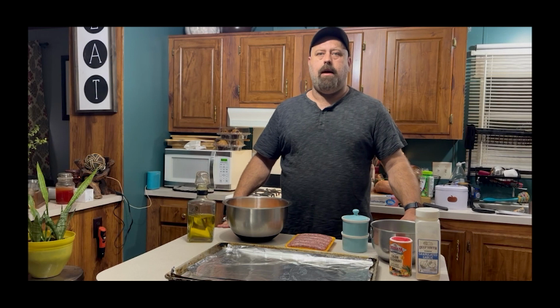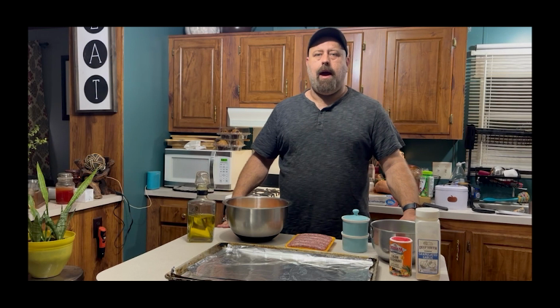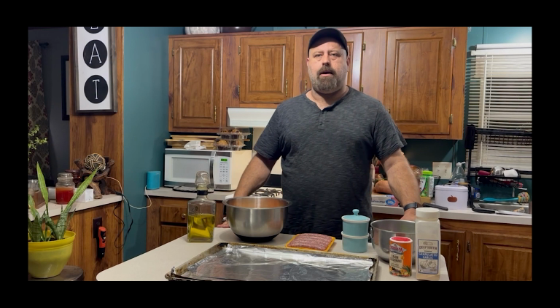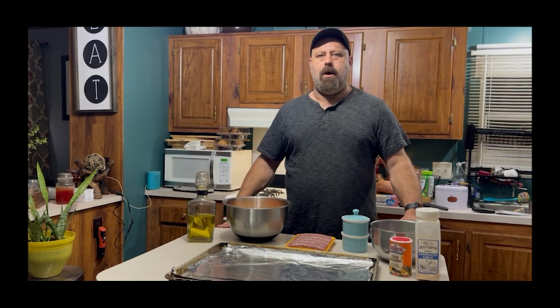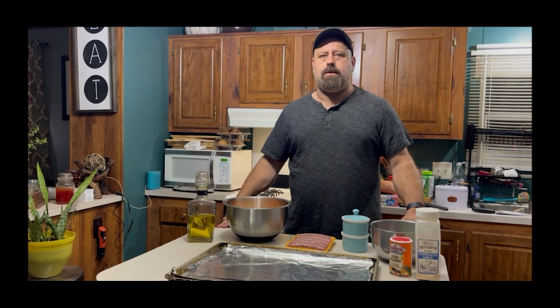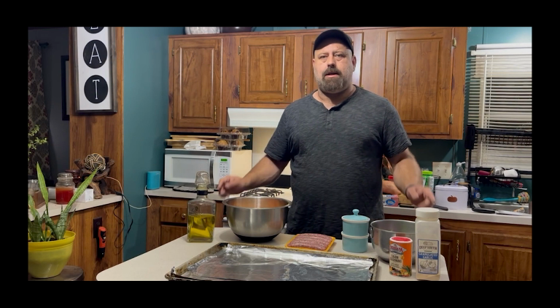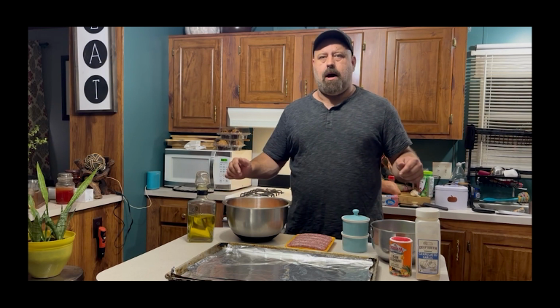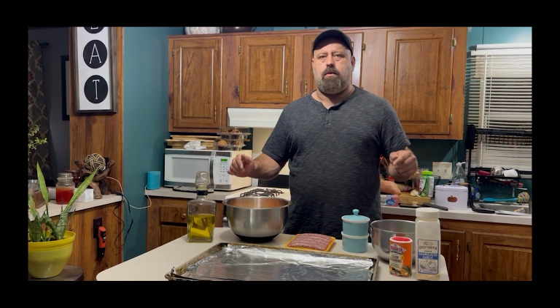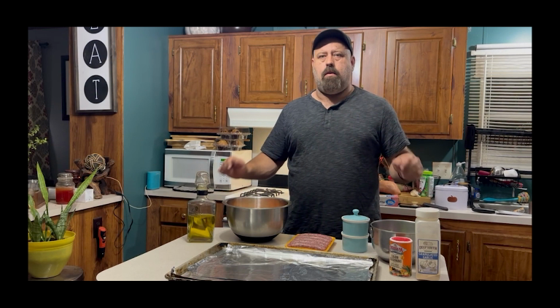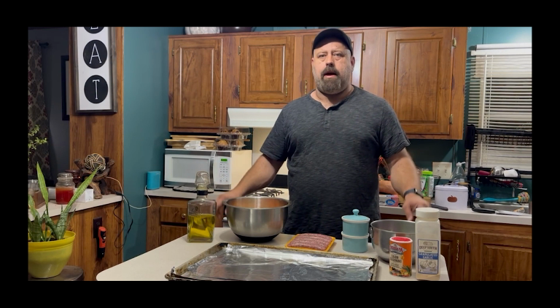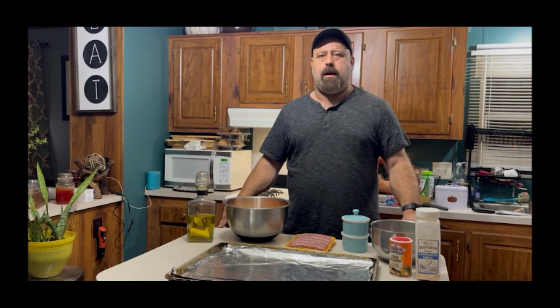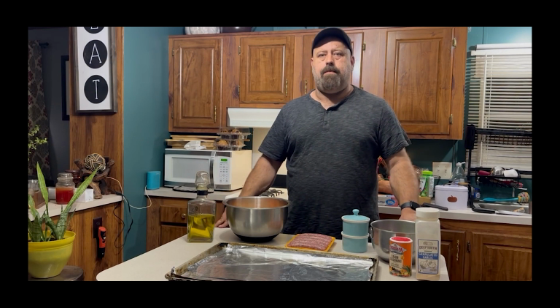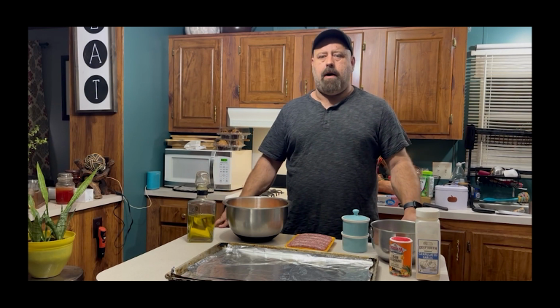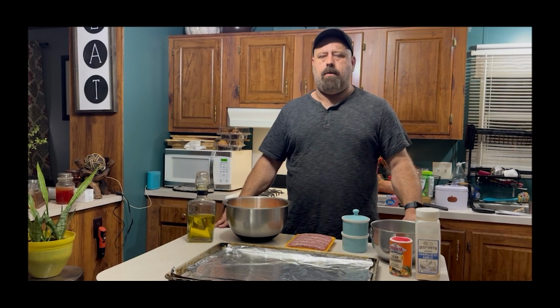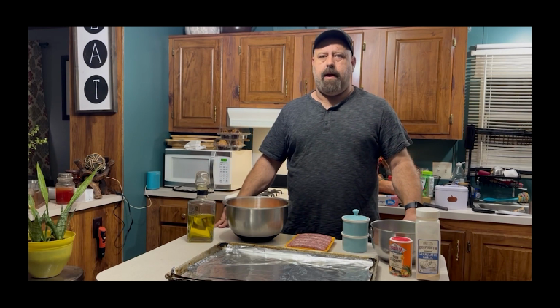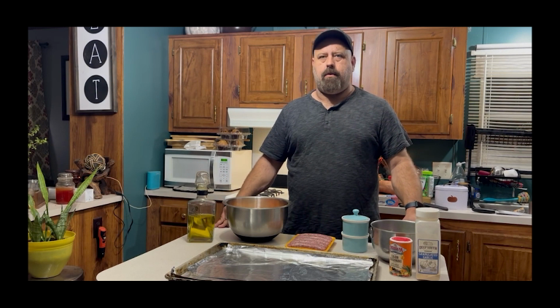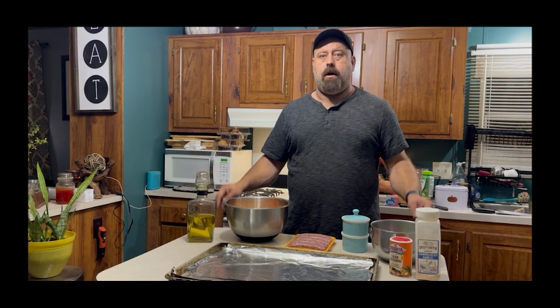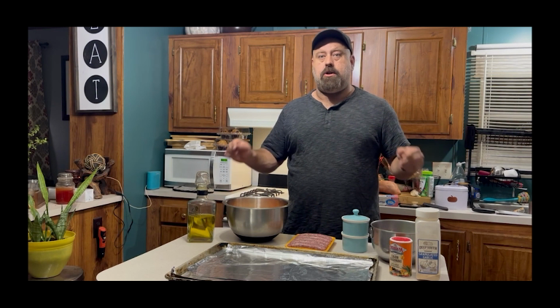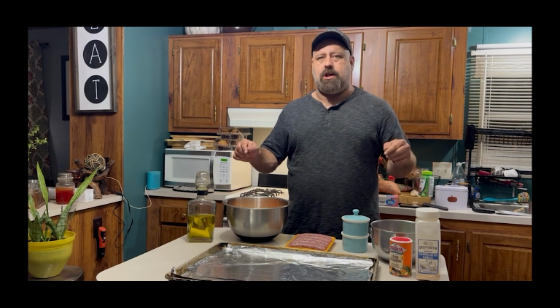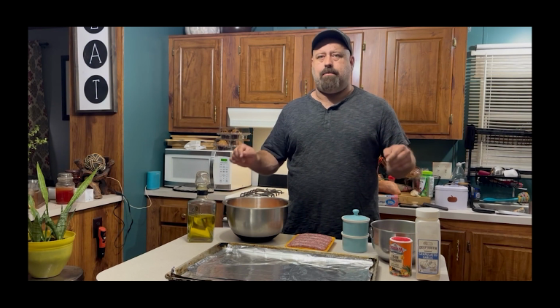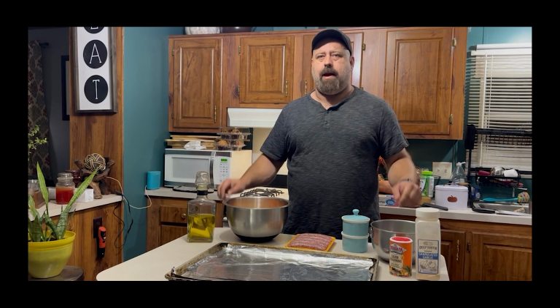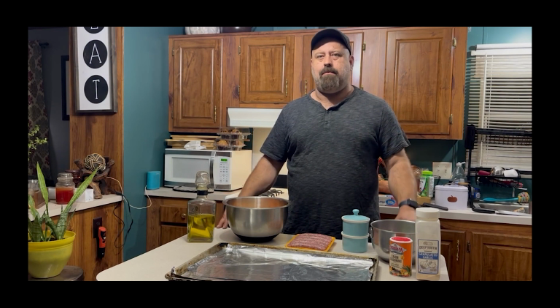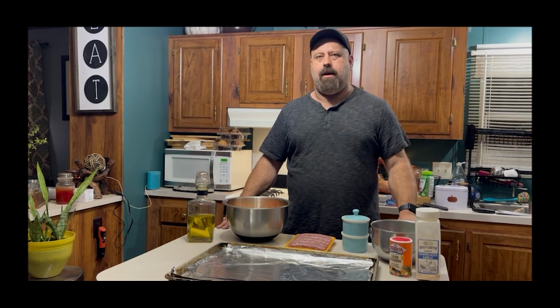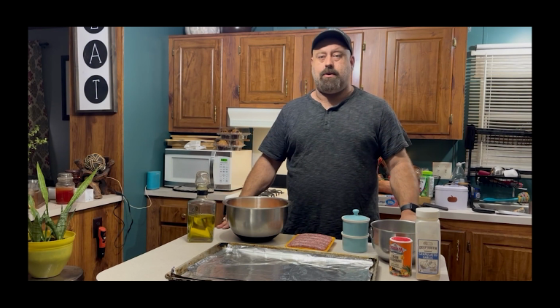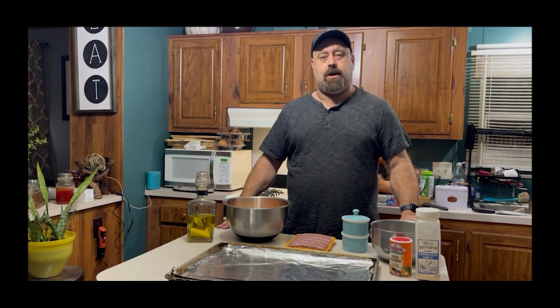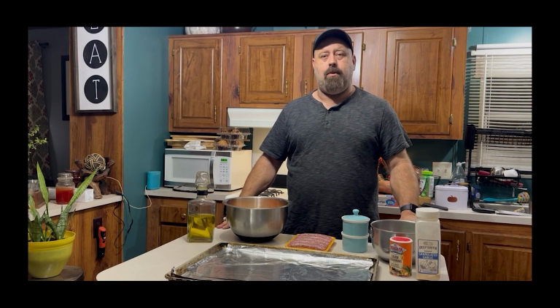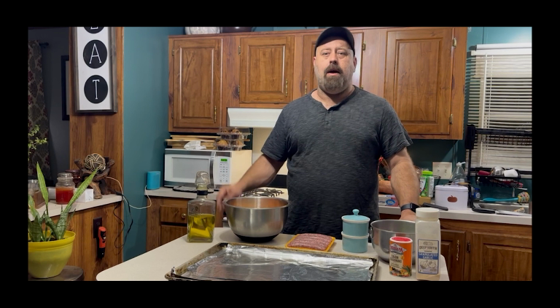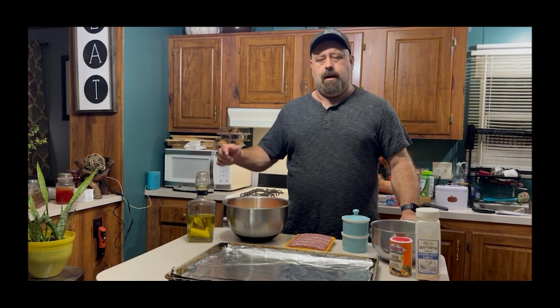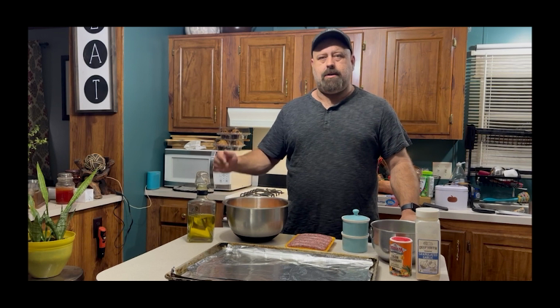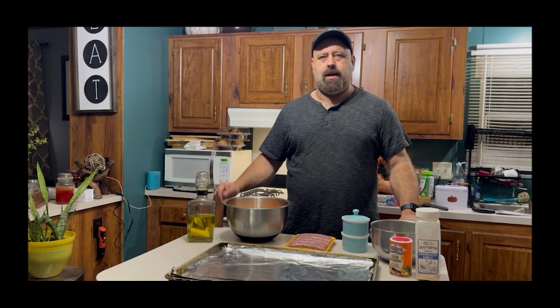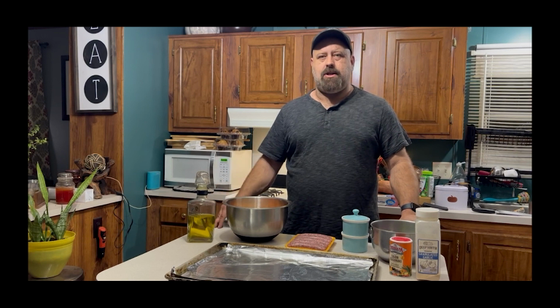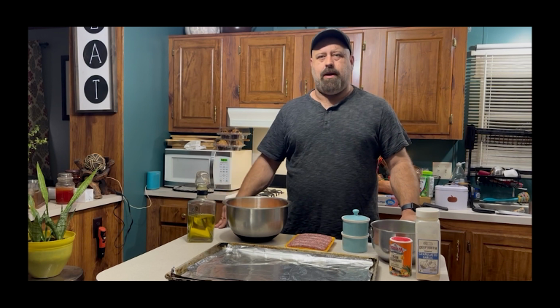Howdy, y'all. Tonight we're making a fall favorite, a sheet pan meal. So let's get to it.